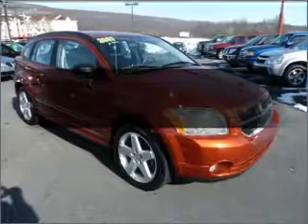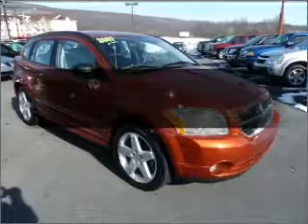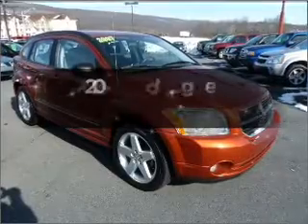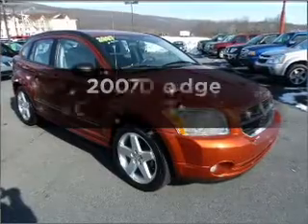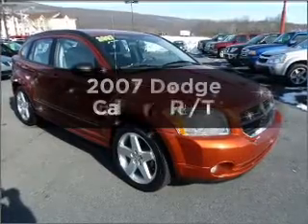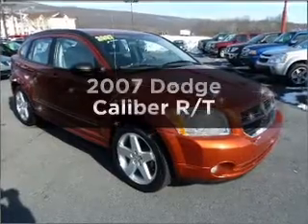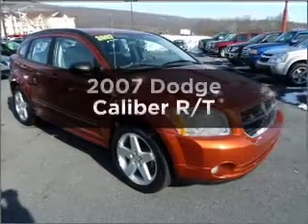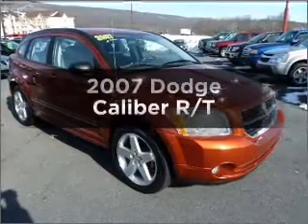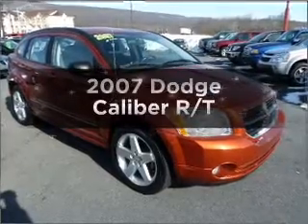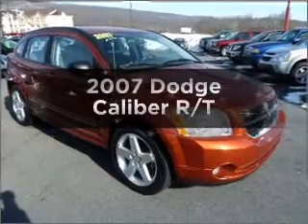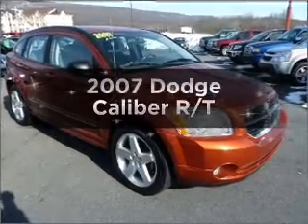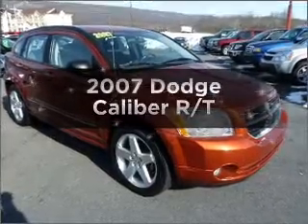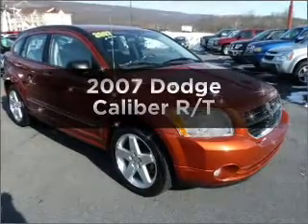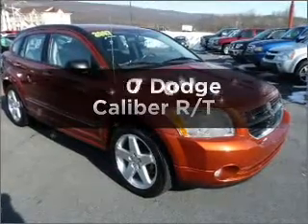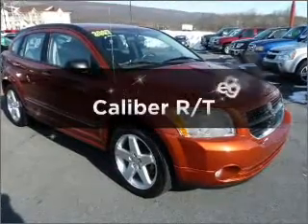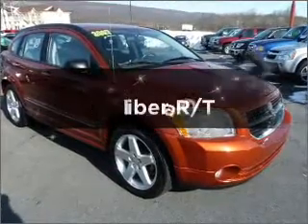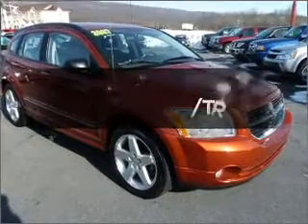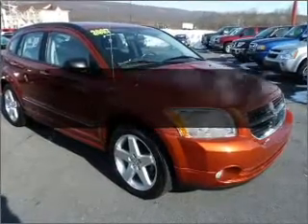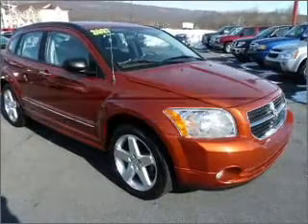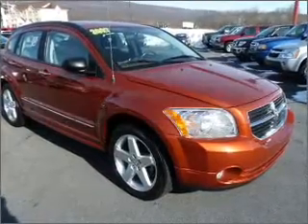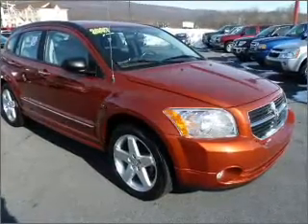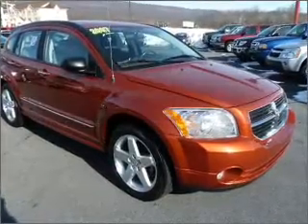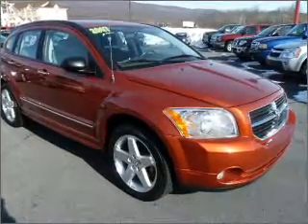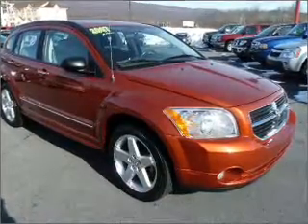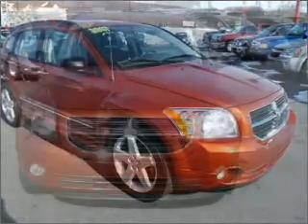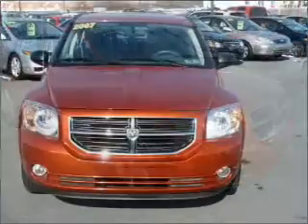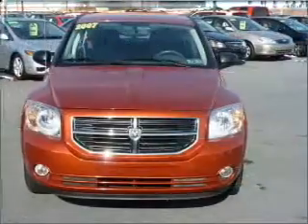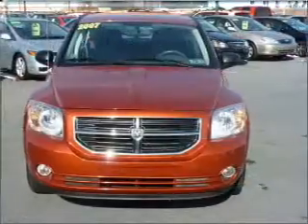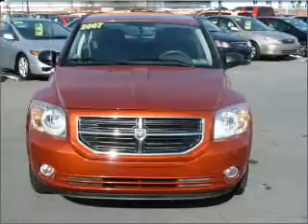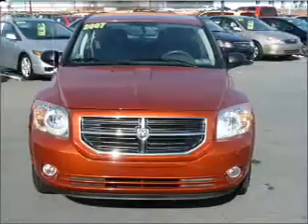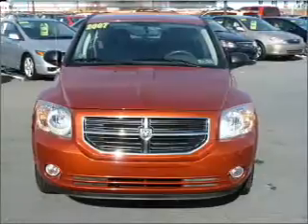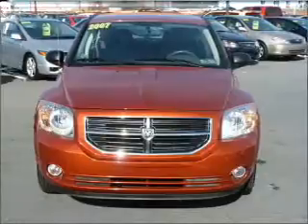Introducing the 2007 Dodge Caliber. If you're looking for a first-rate auto, this one could be yours today.